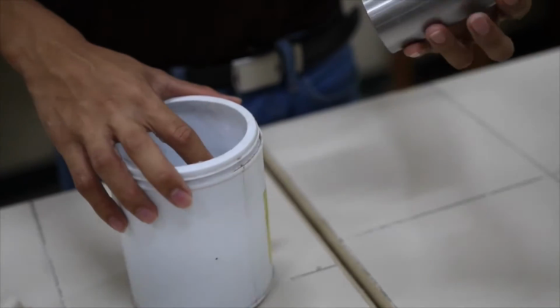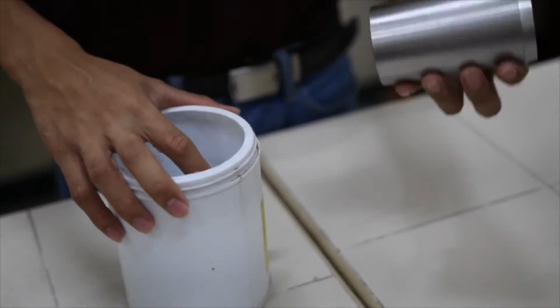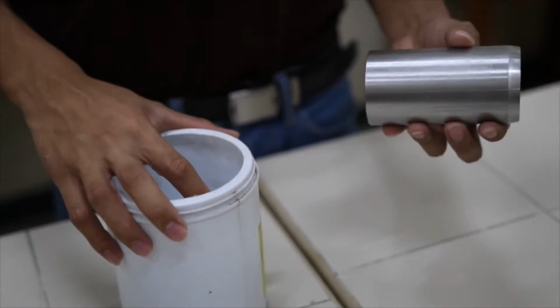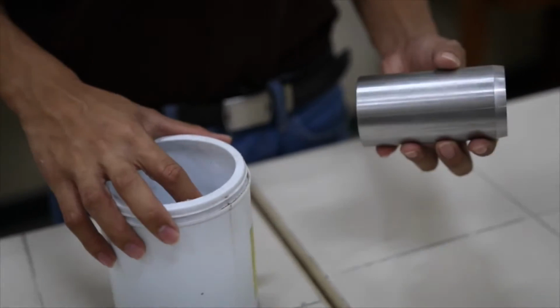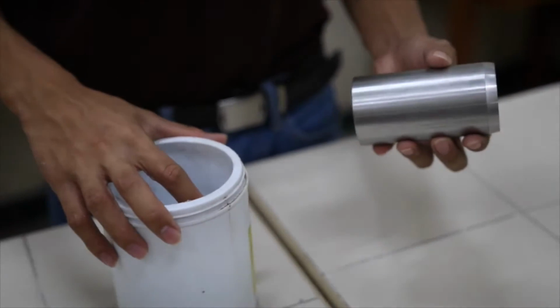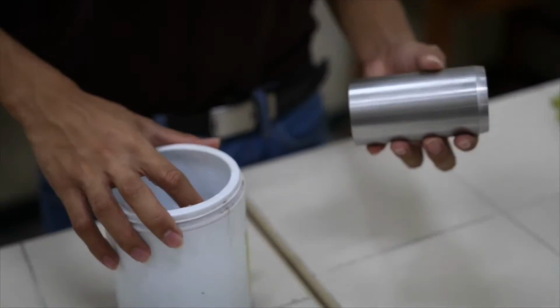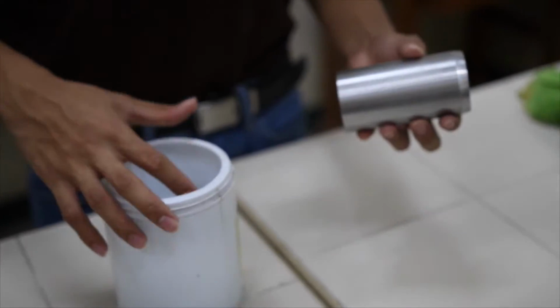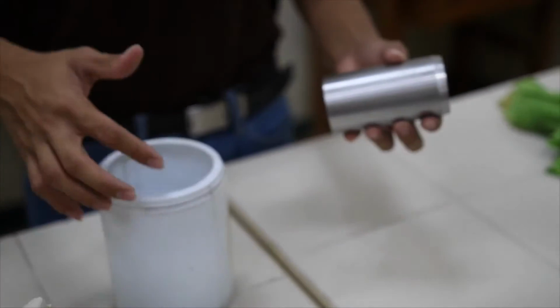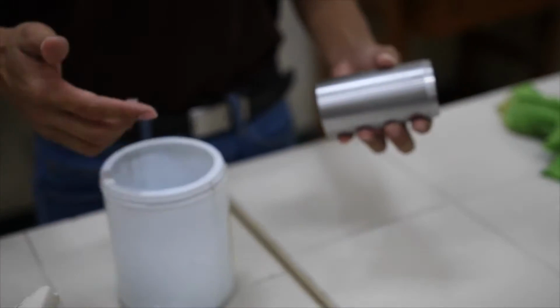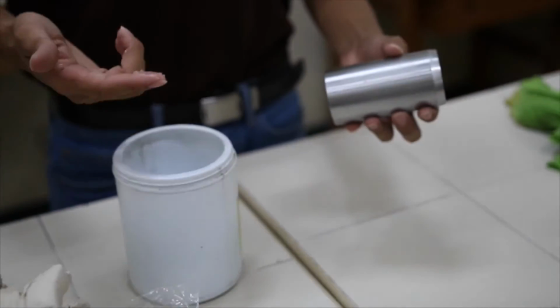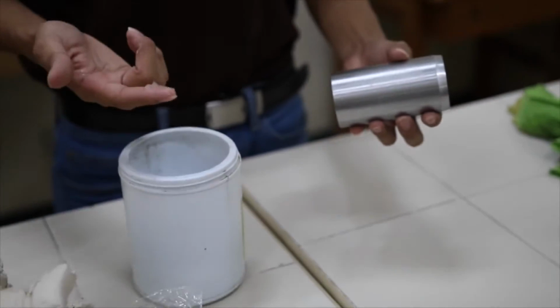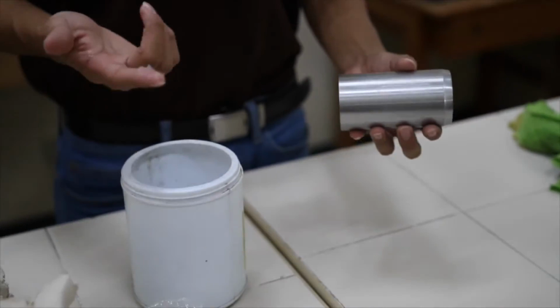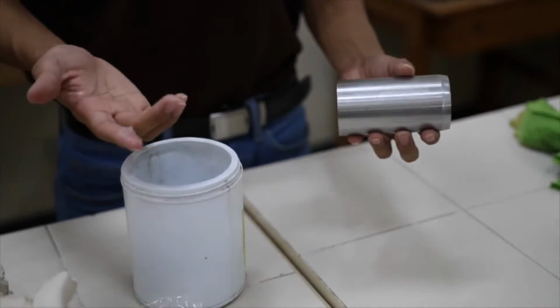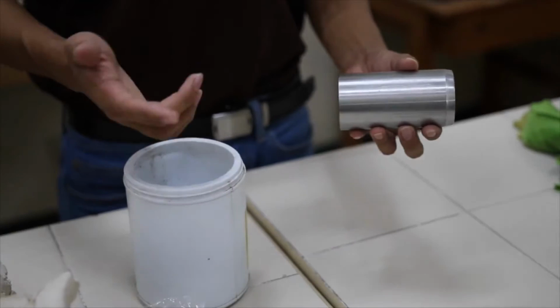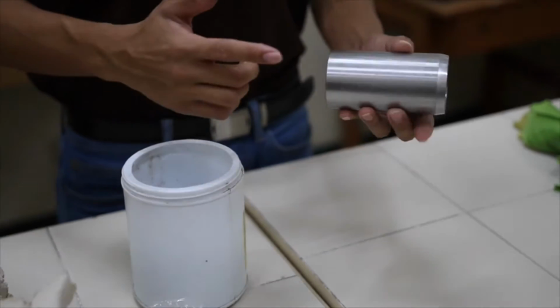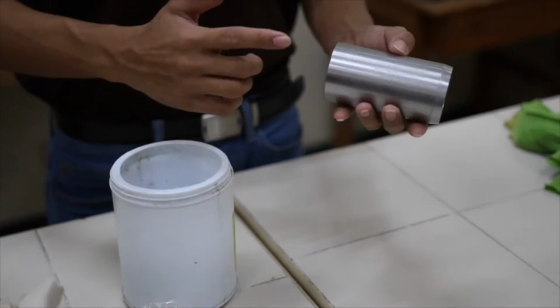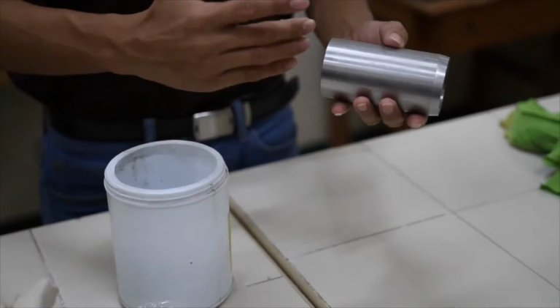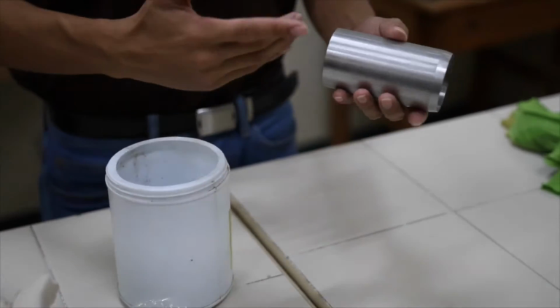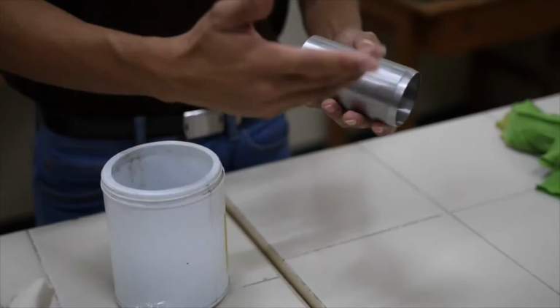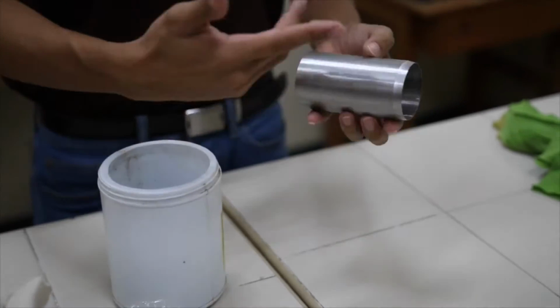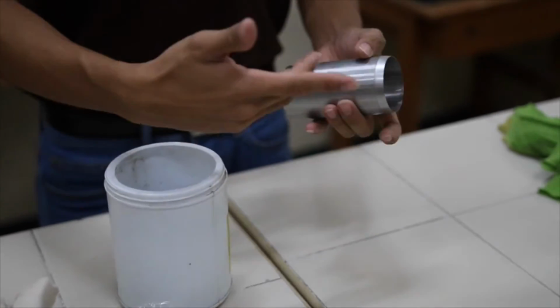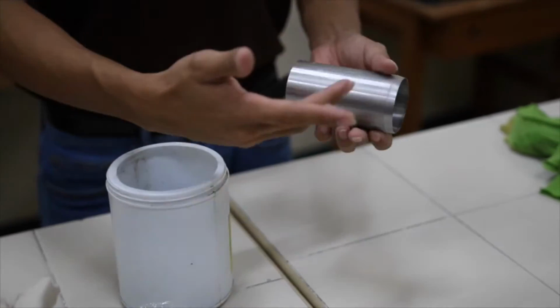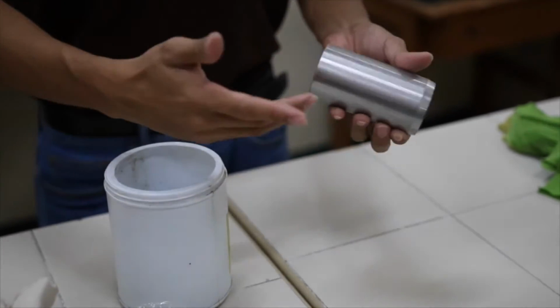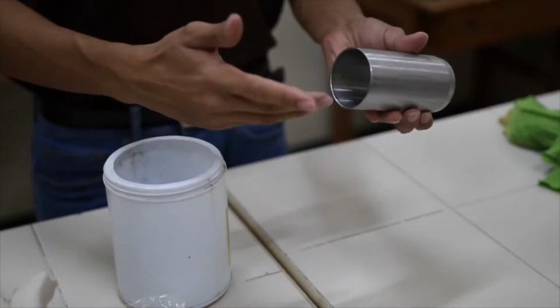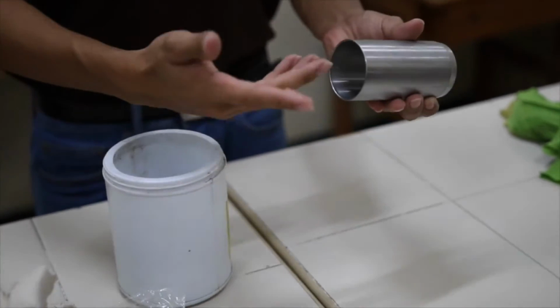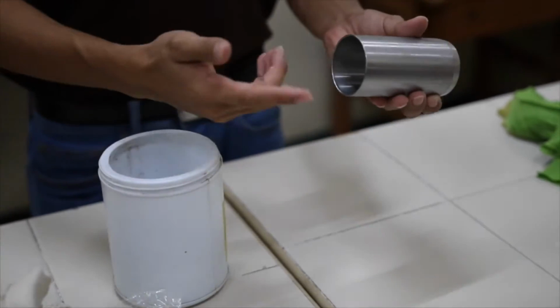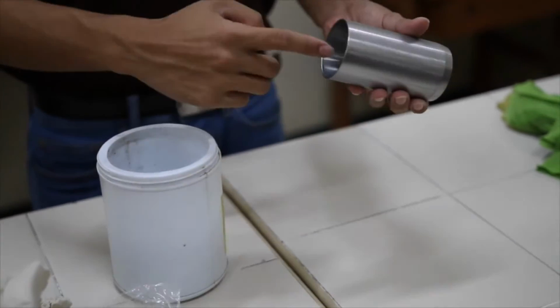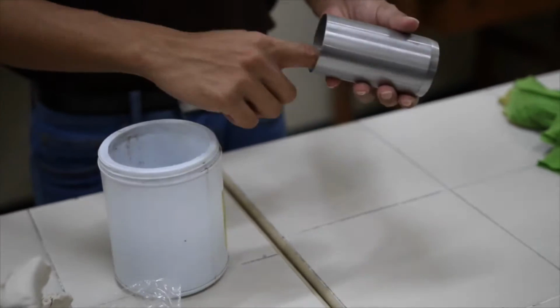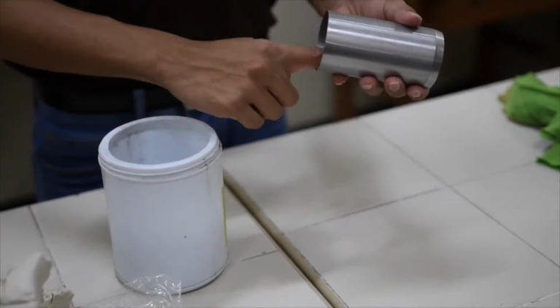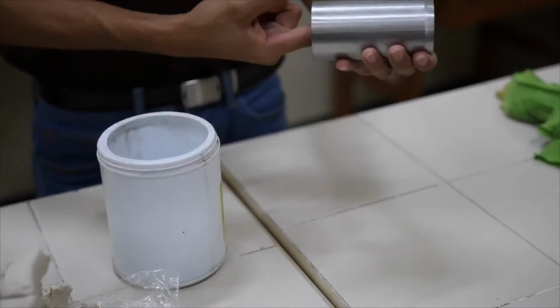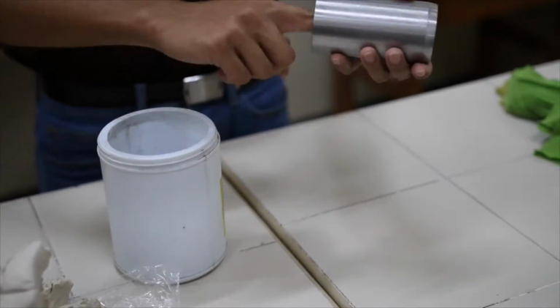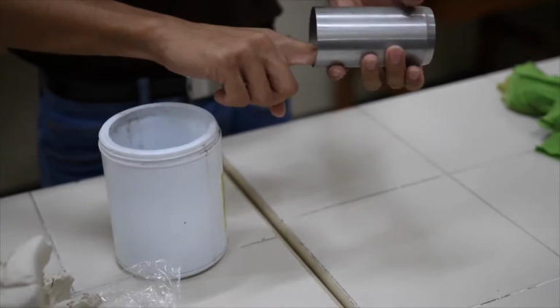To prepare the mold, apply grease on its inner and outer surfaces. After doing so, weigh the mold.